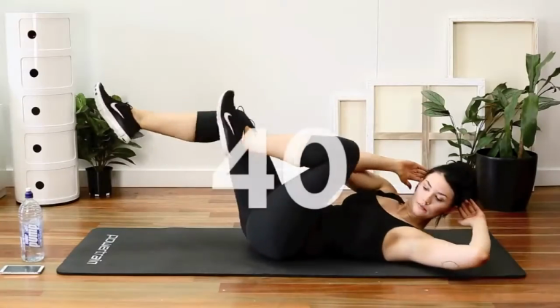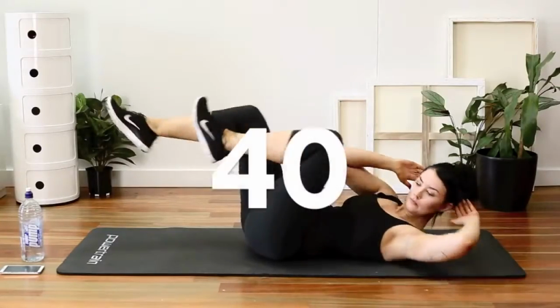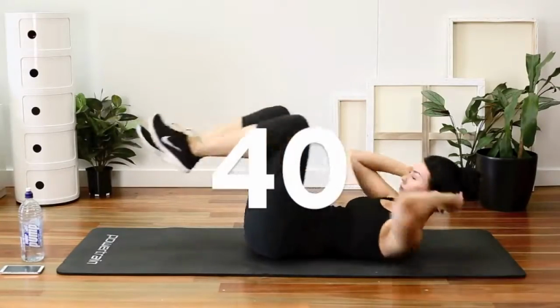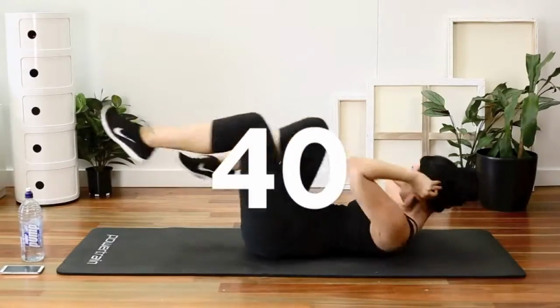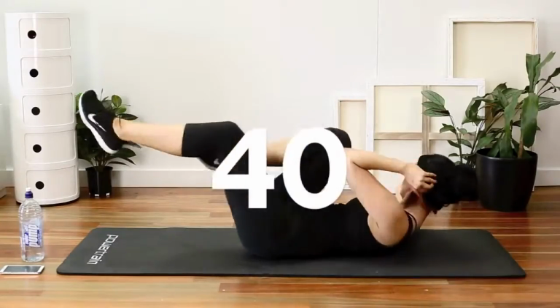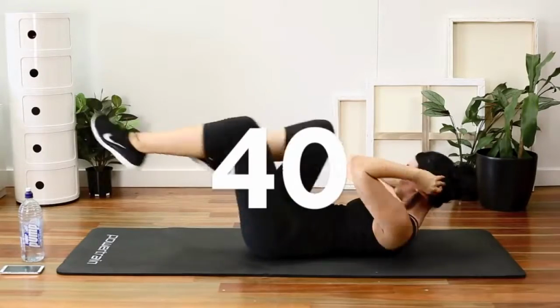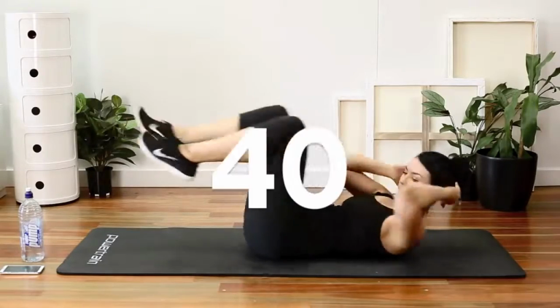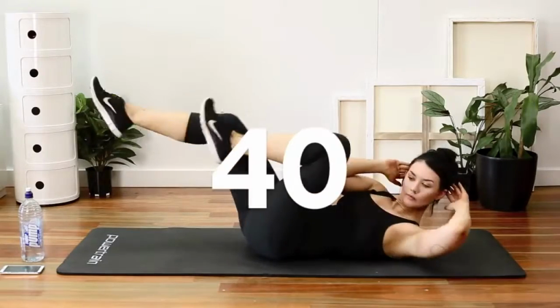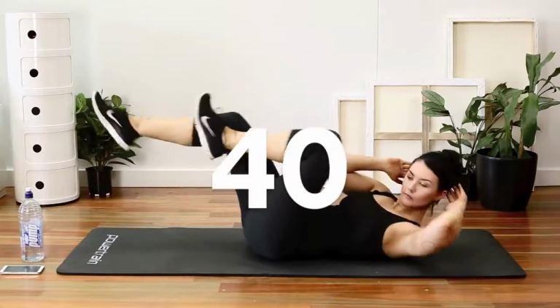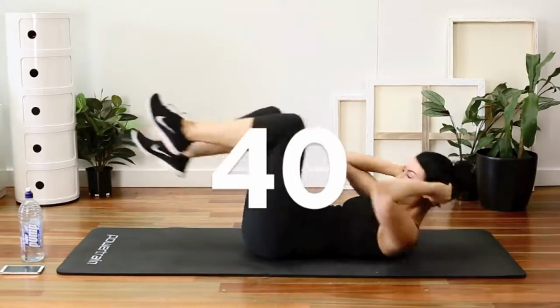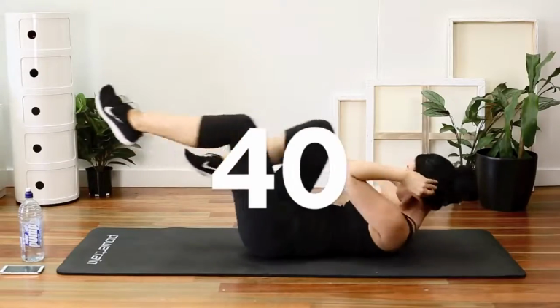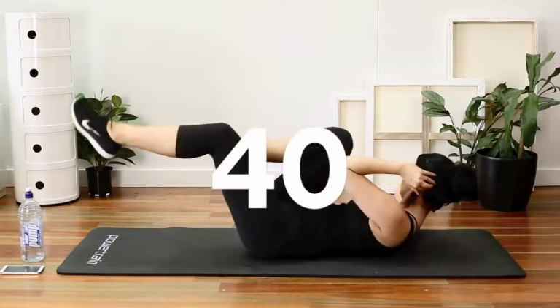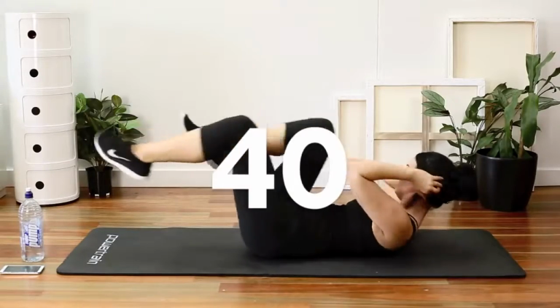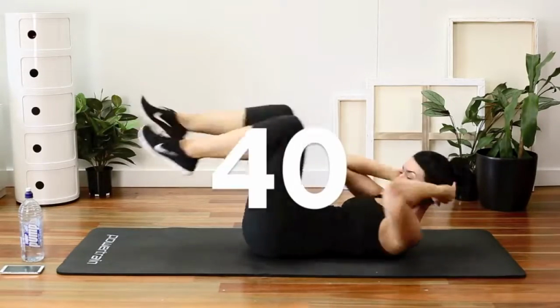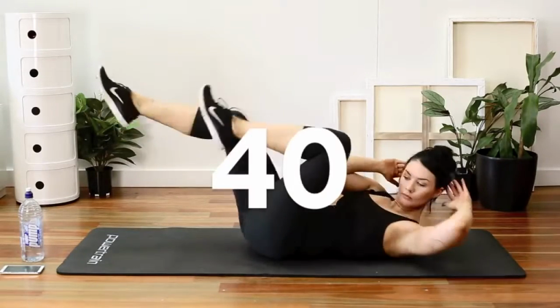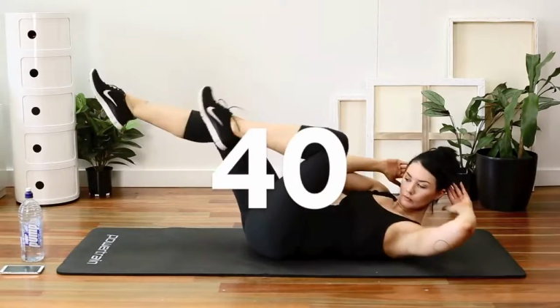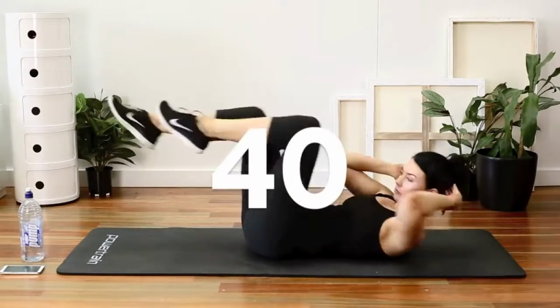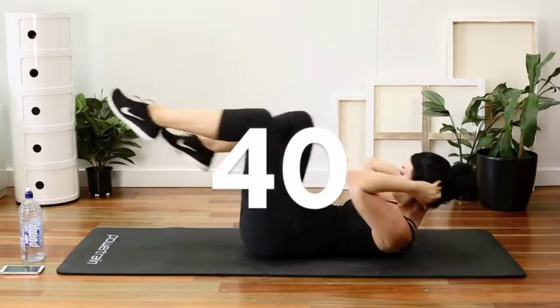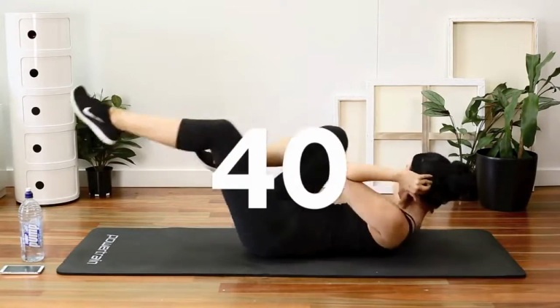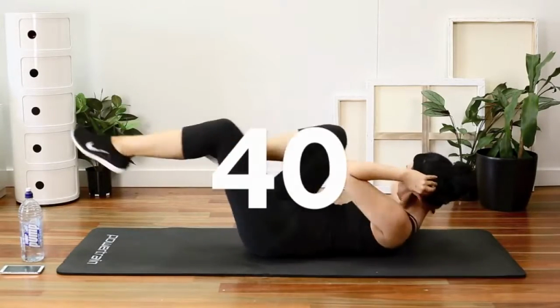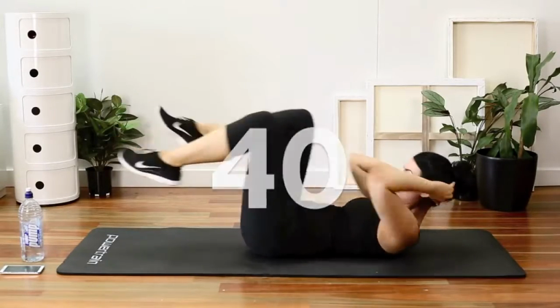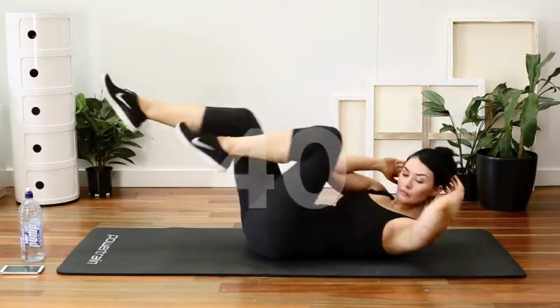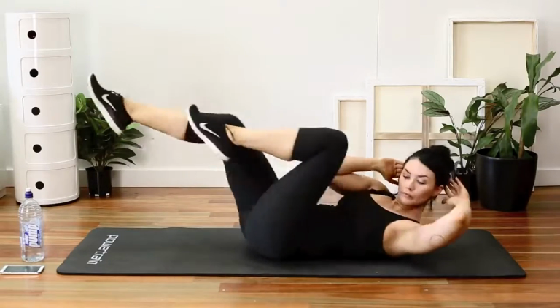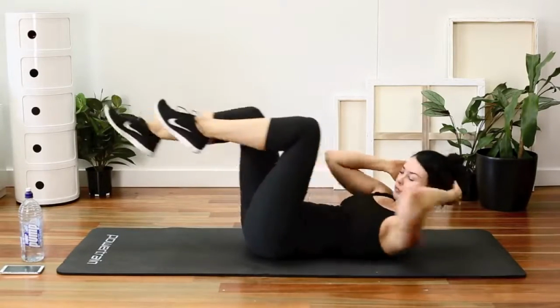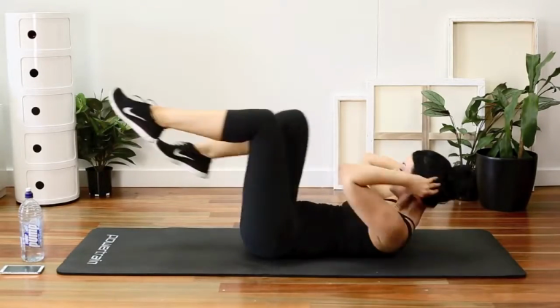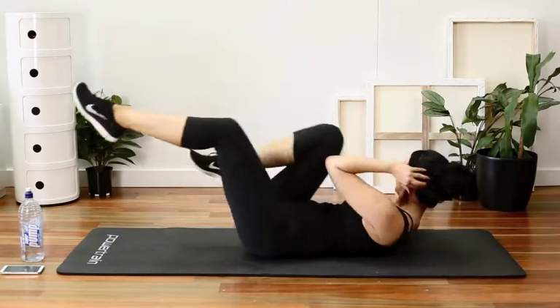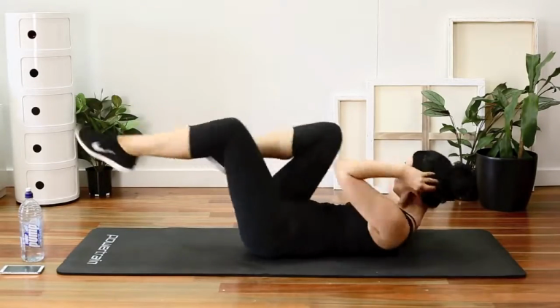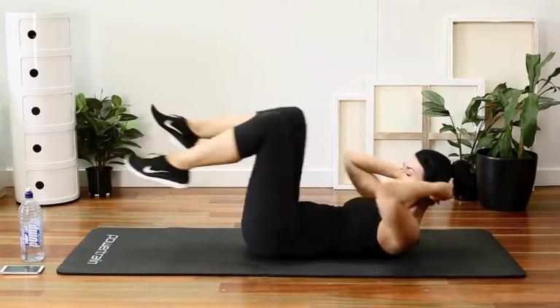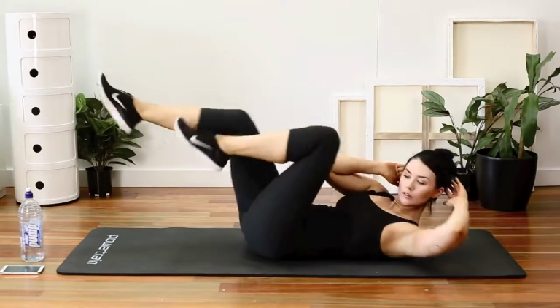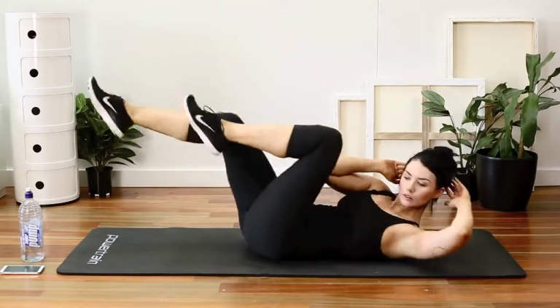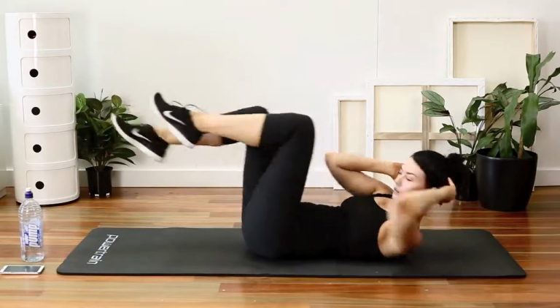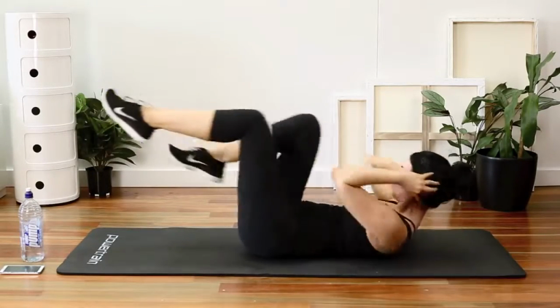First up is 40 bicycle crunches. These are great for working your obliques.